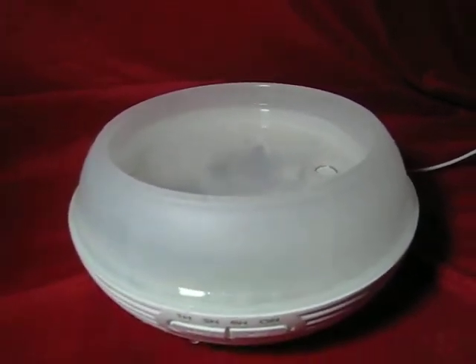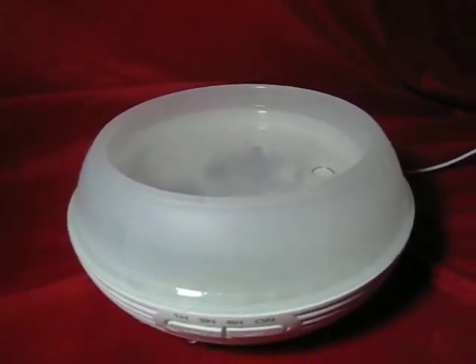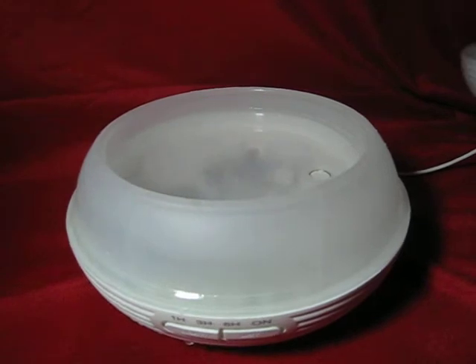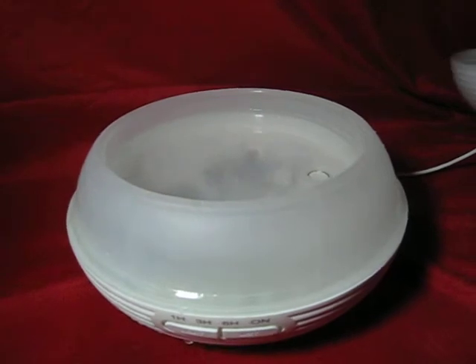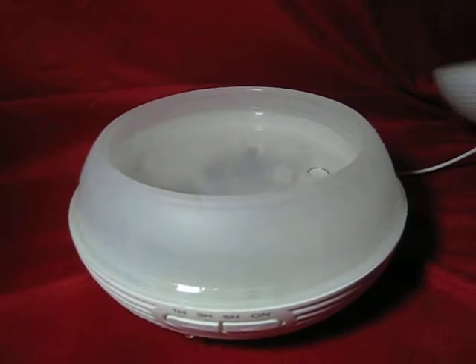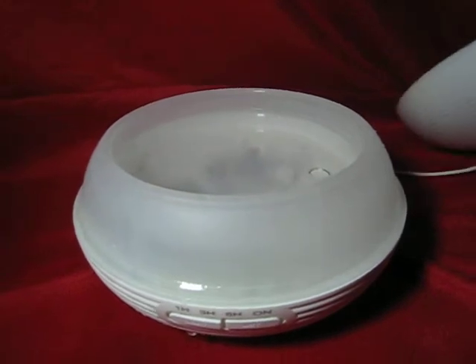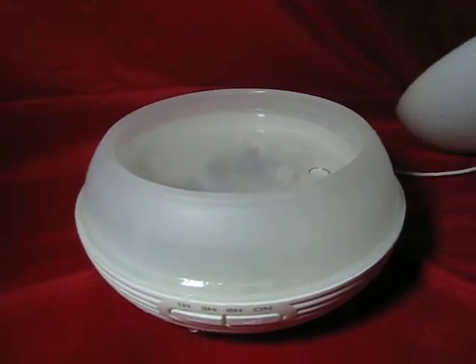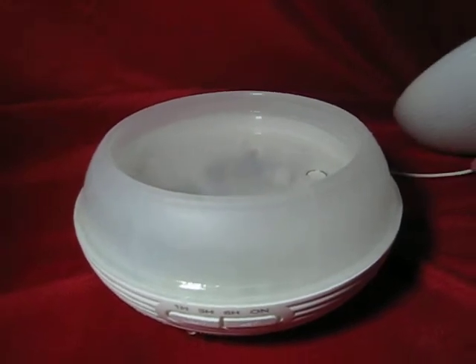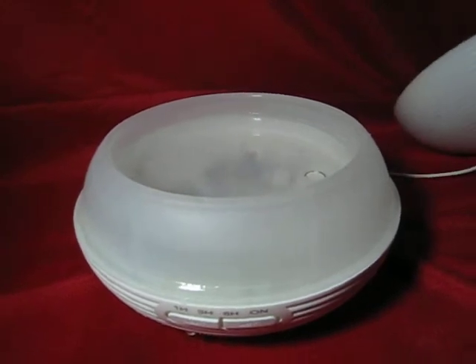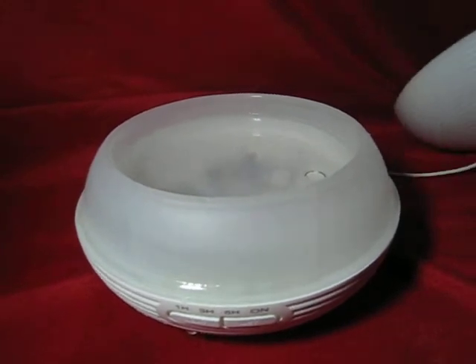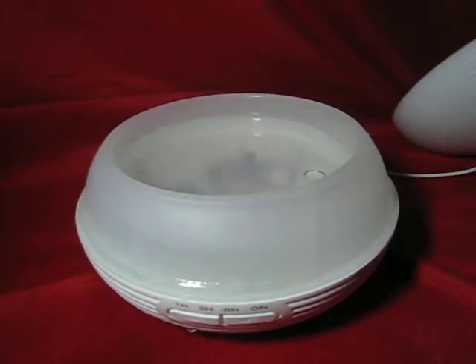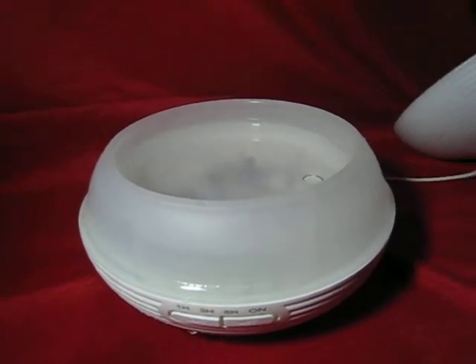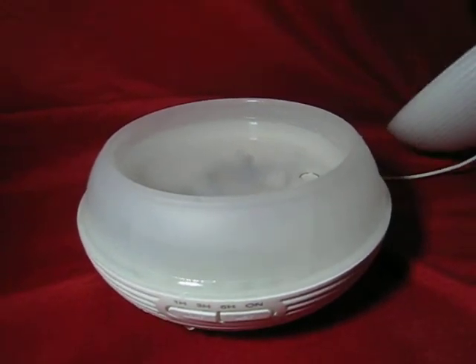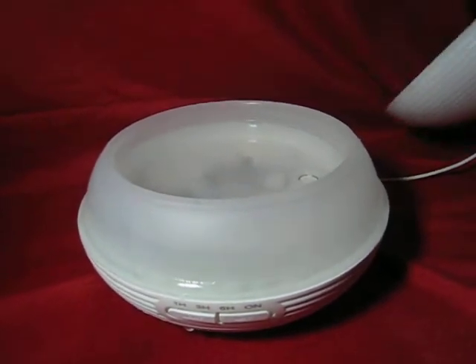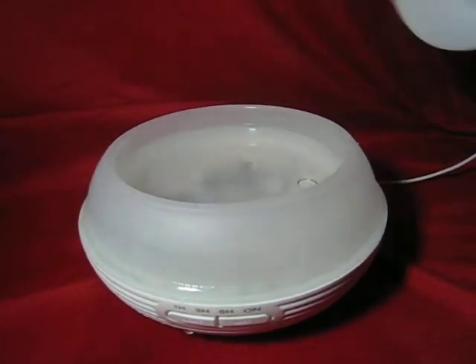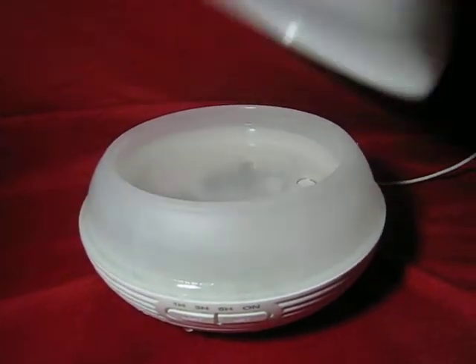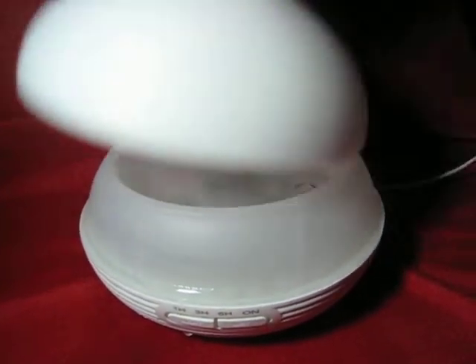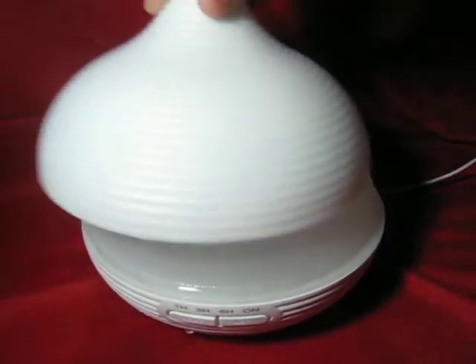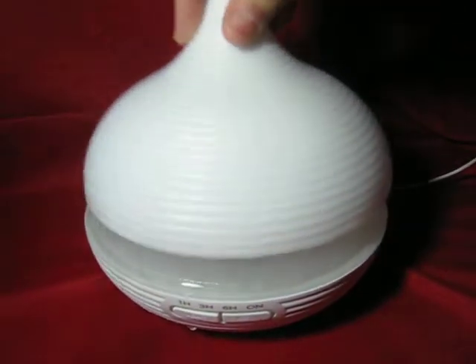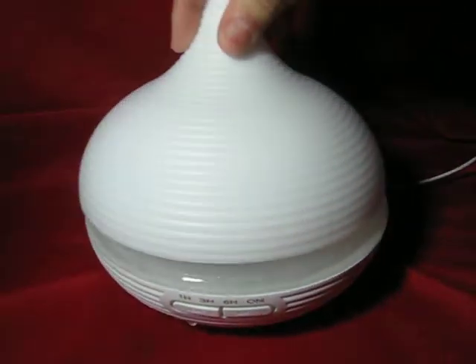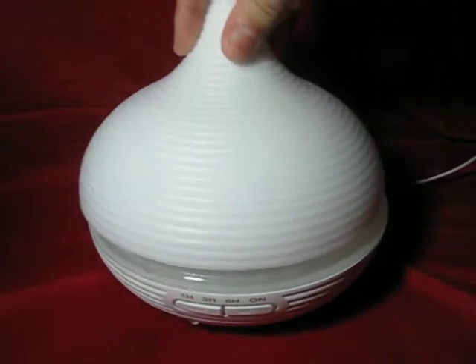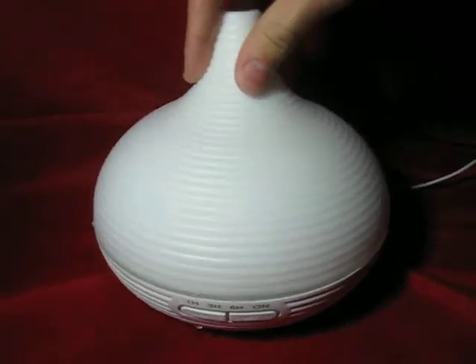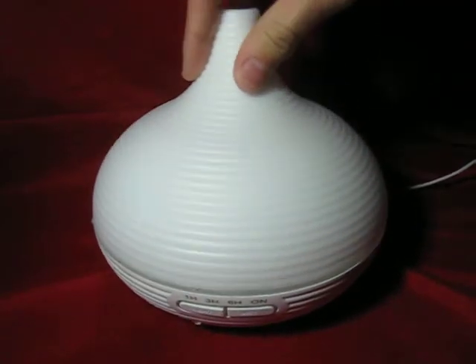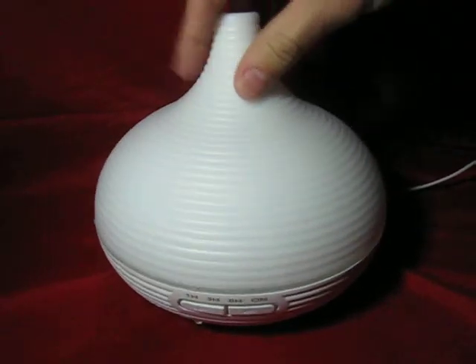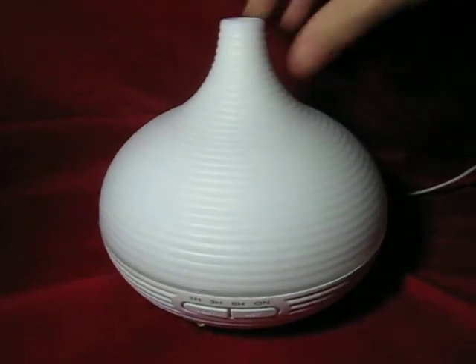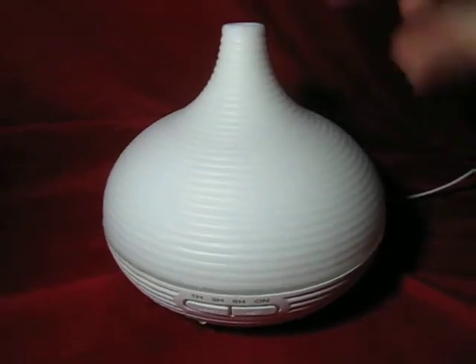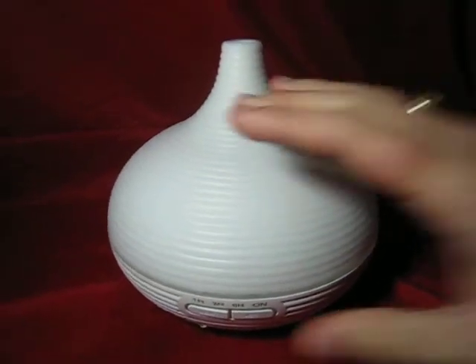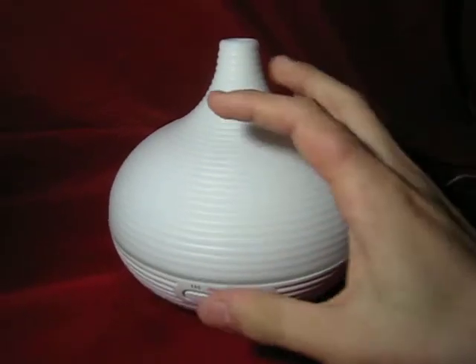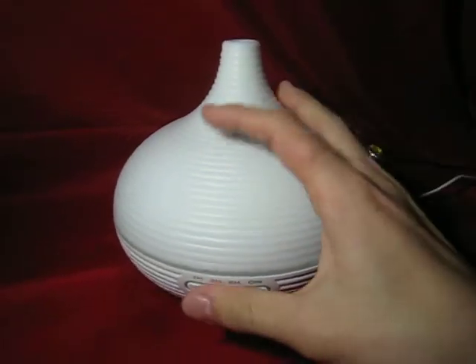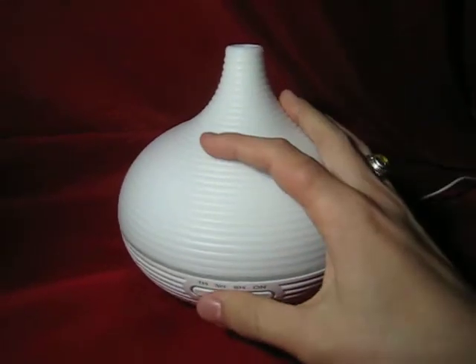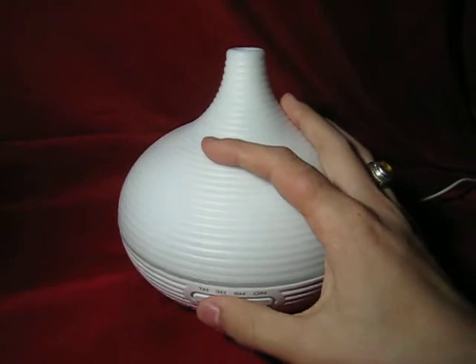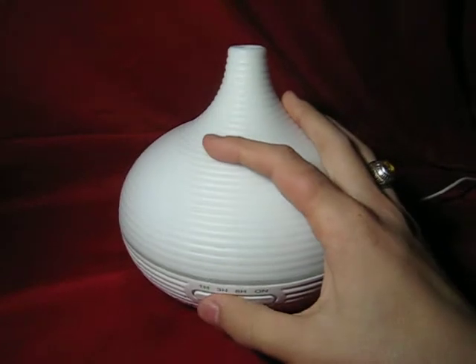To turn it on, you would put a lid on unless you want water to splash everywhere.